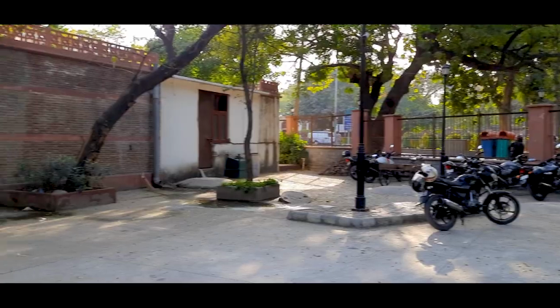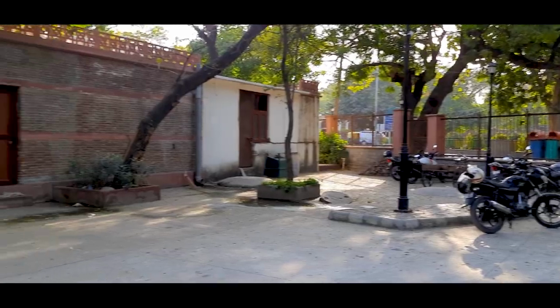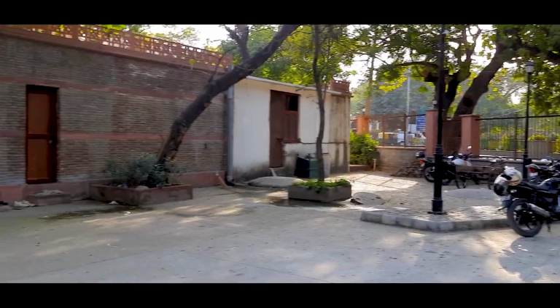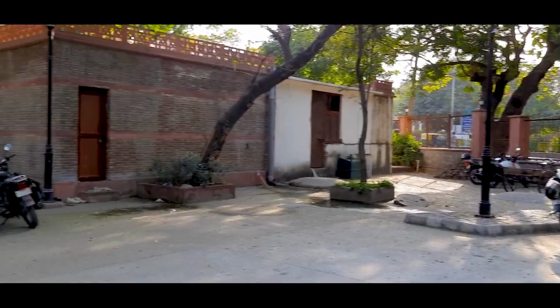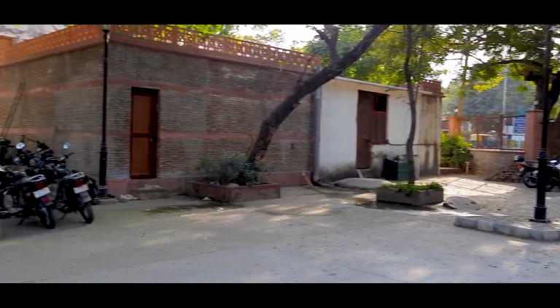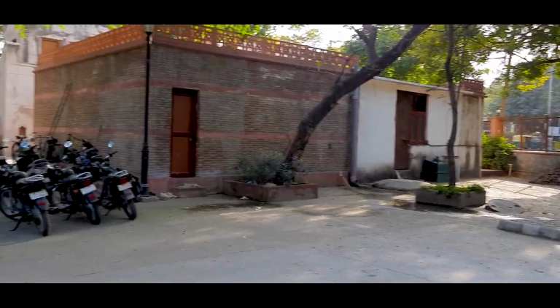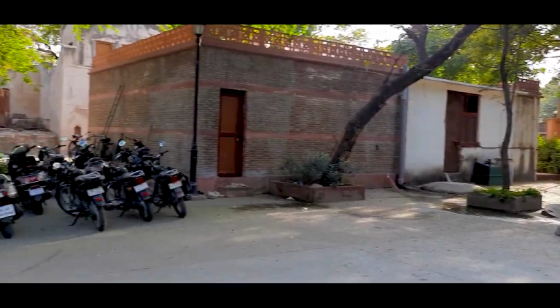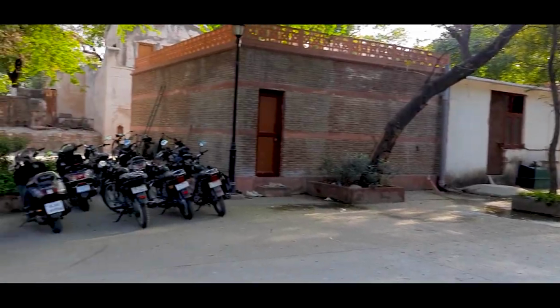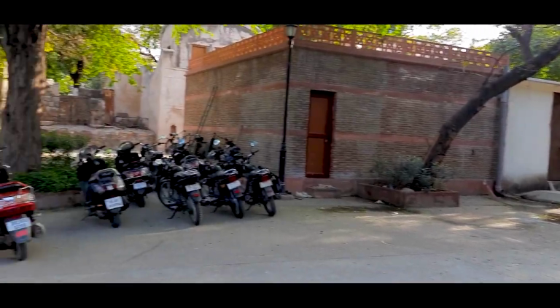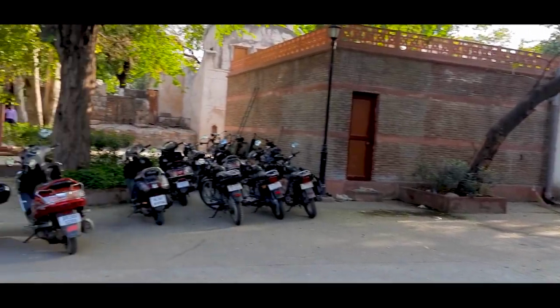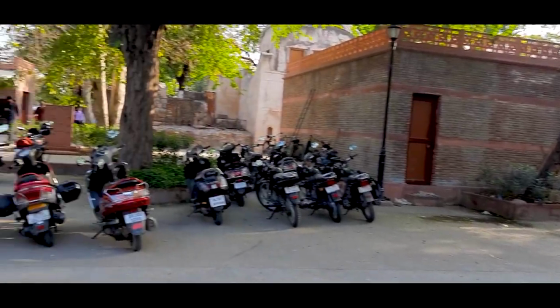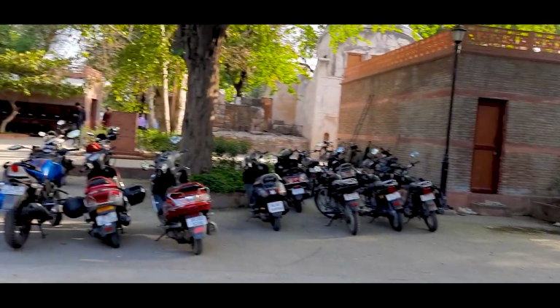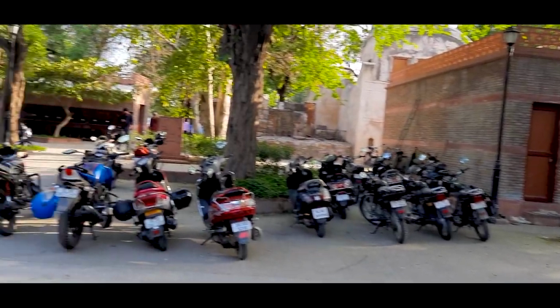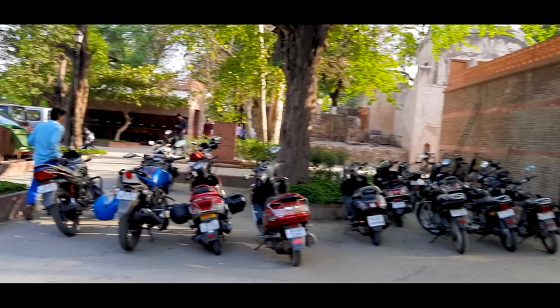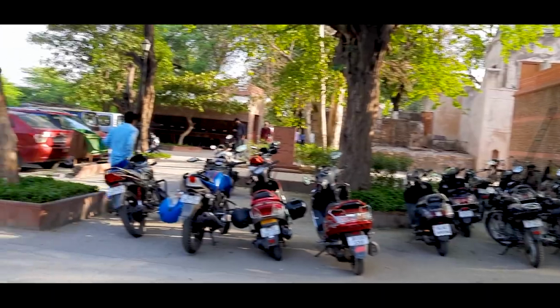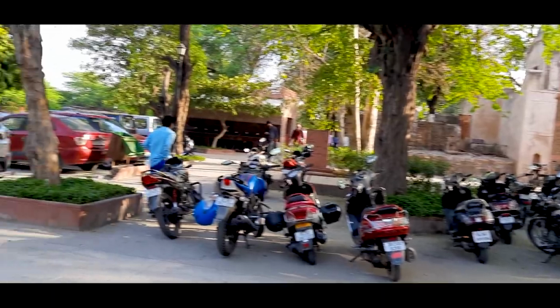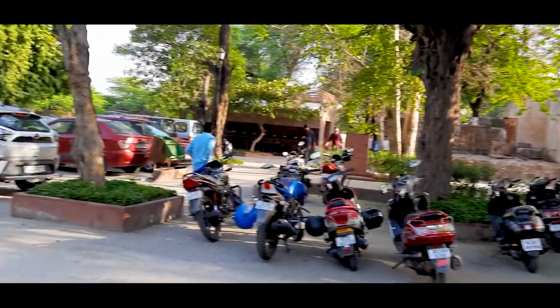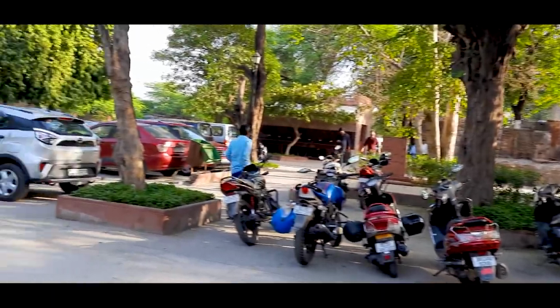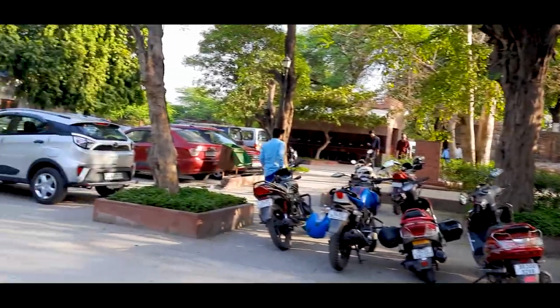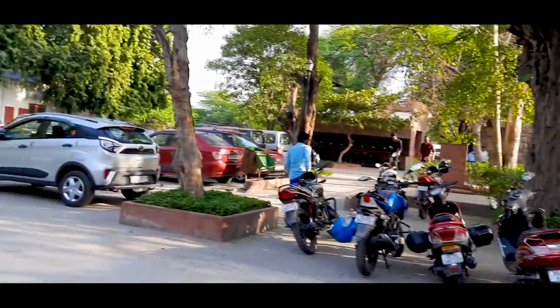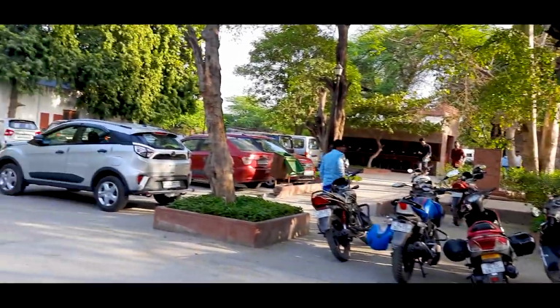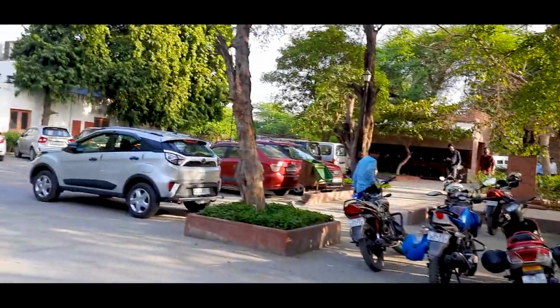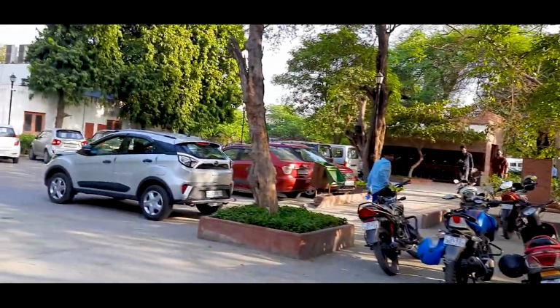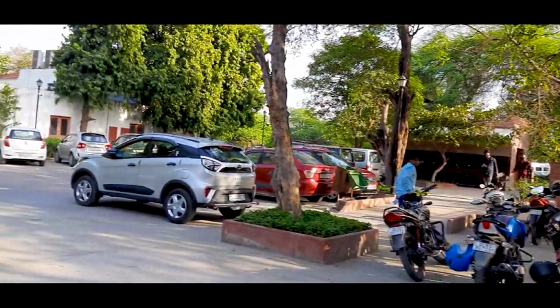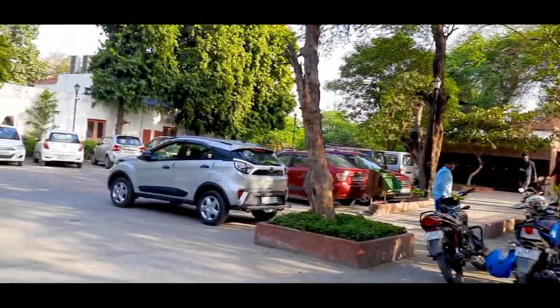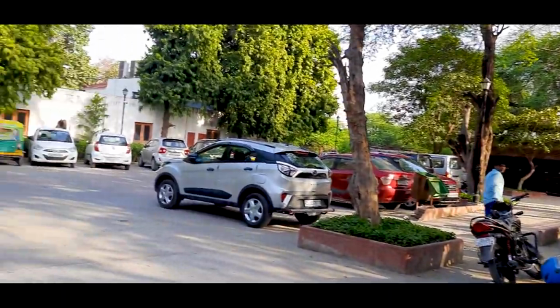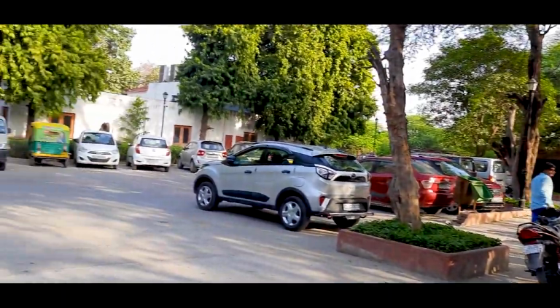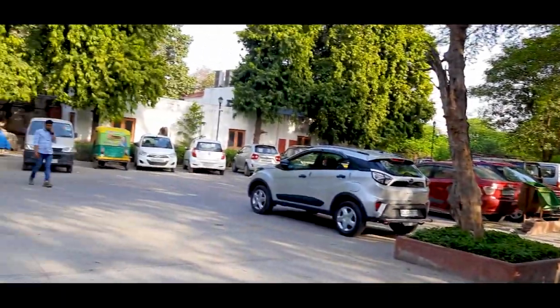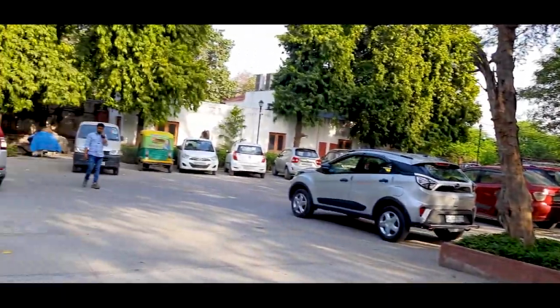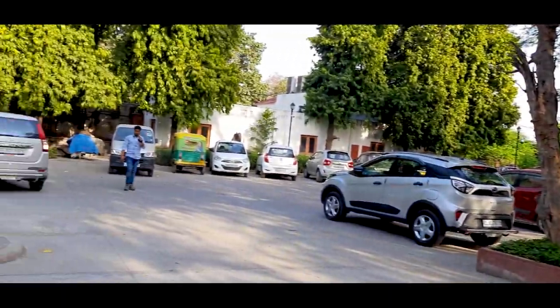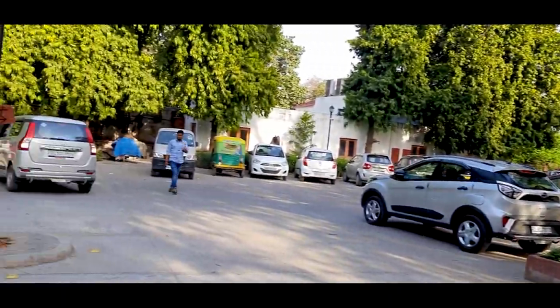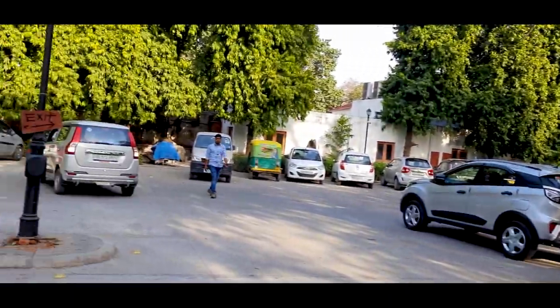In this video, I'll share each and everything — facts, information, and everything about Qutub Minar entry fee.